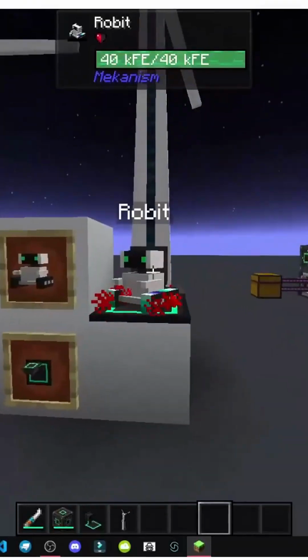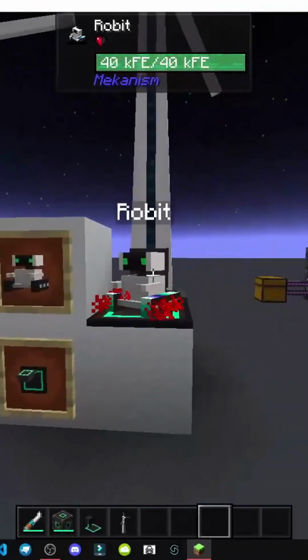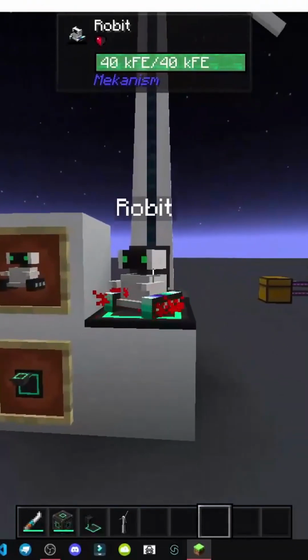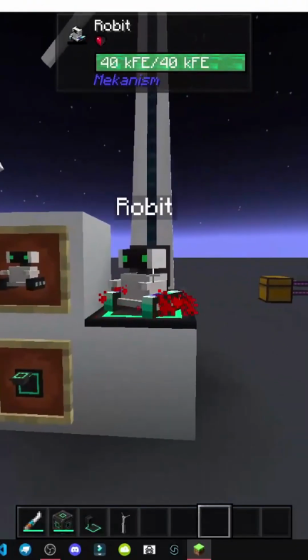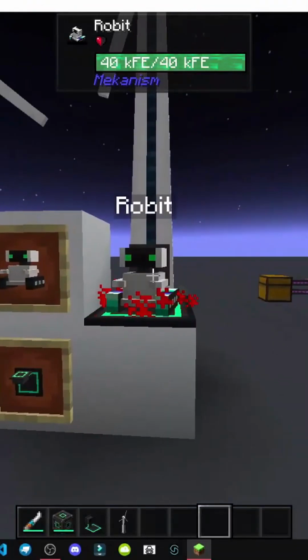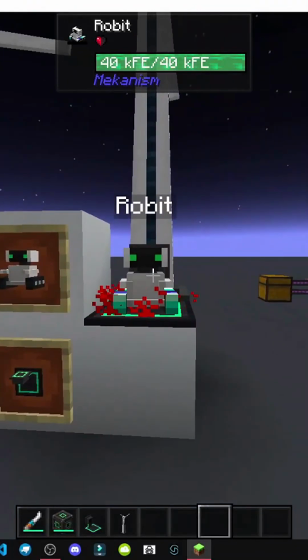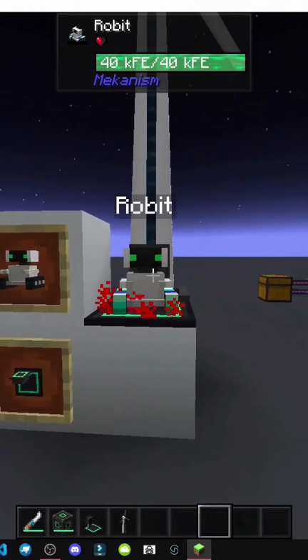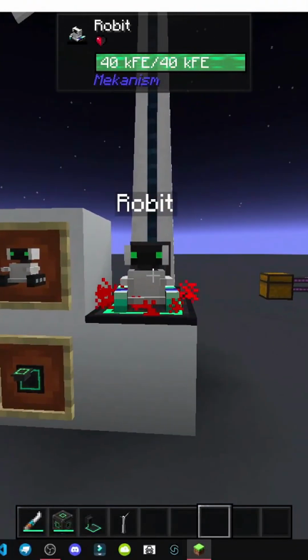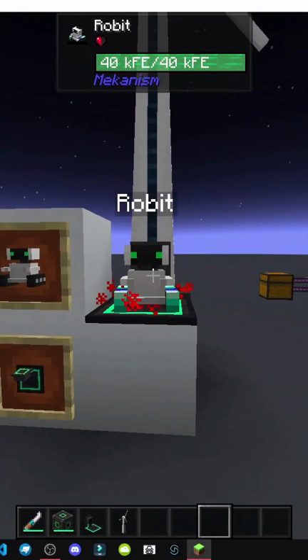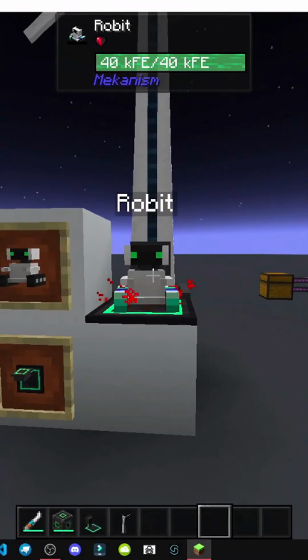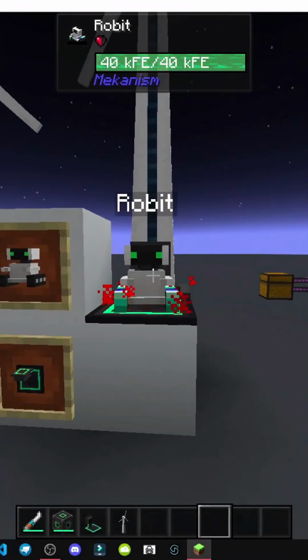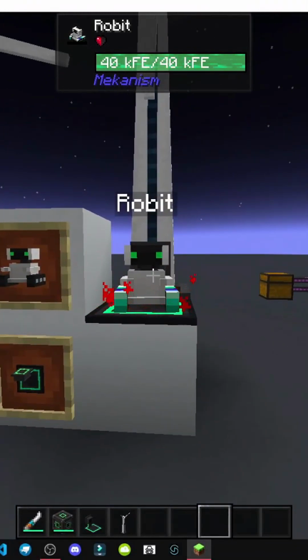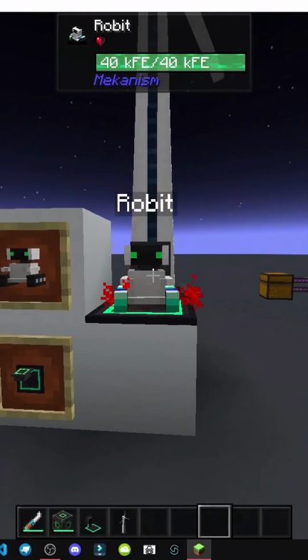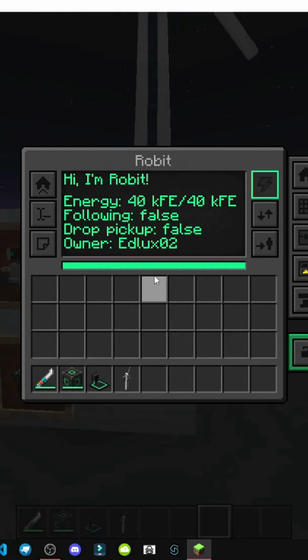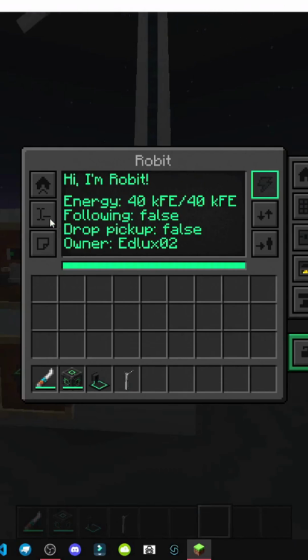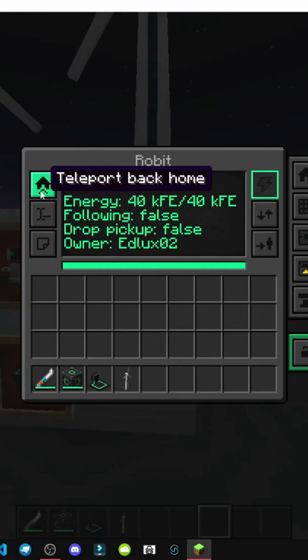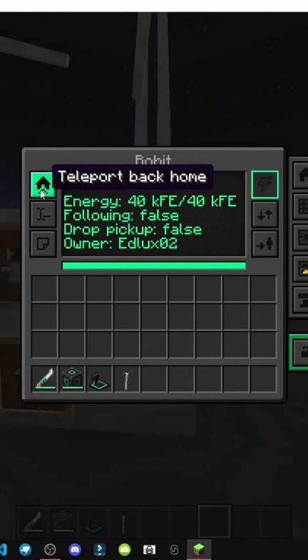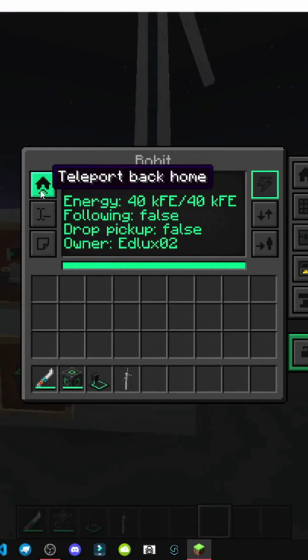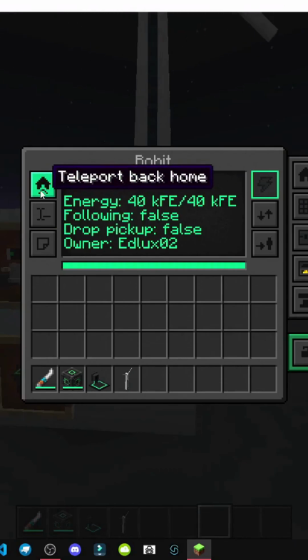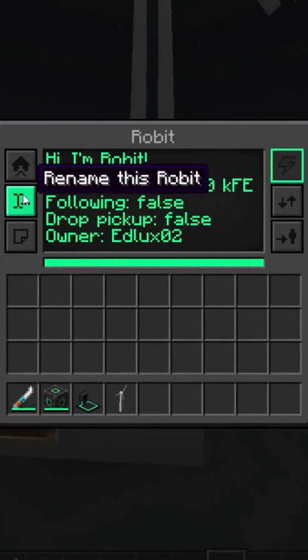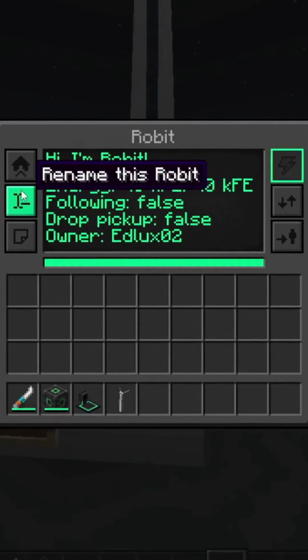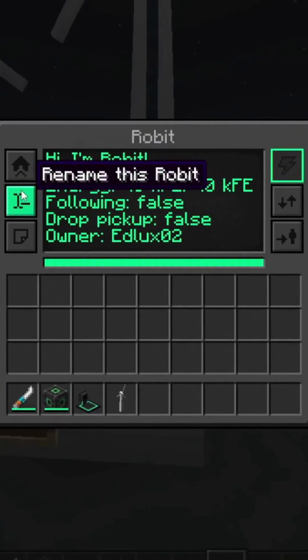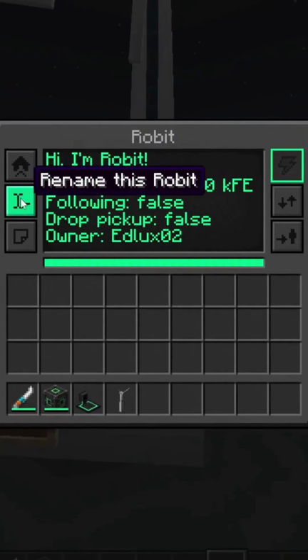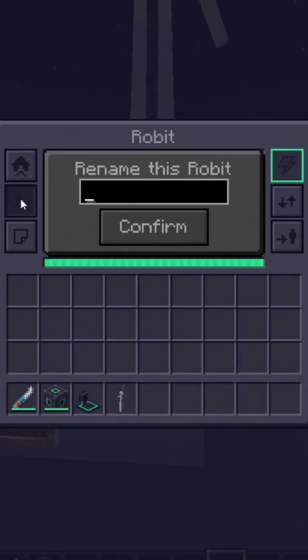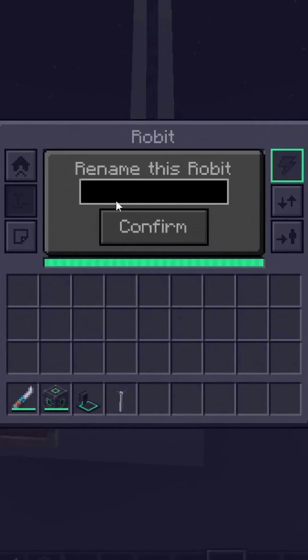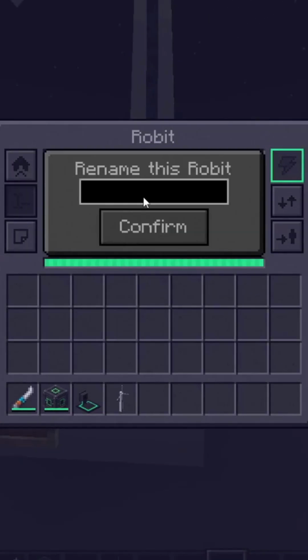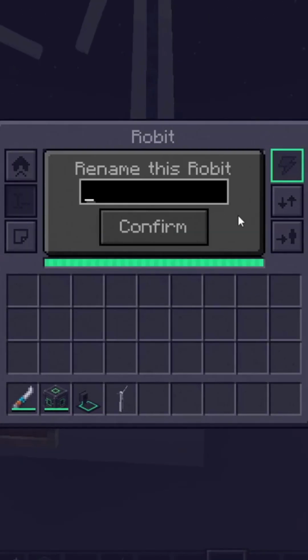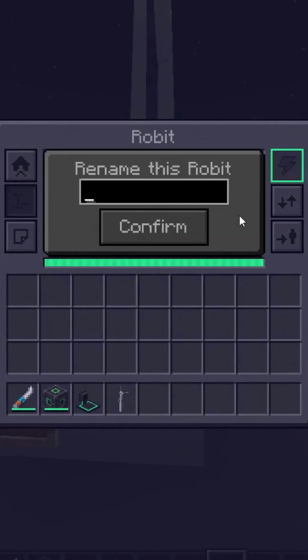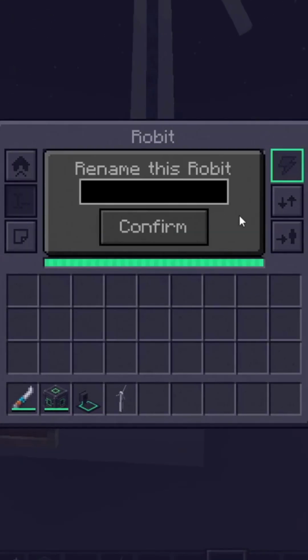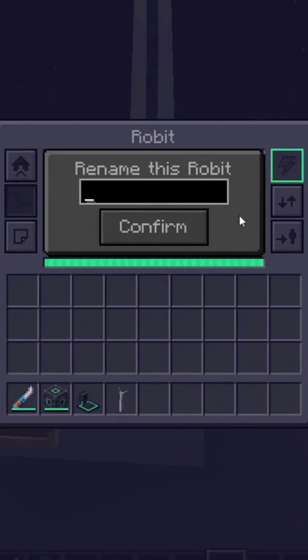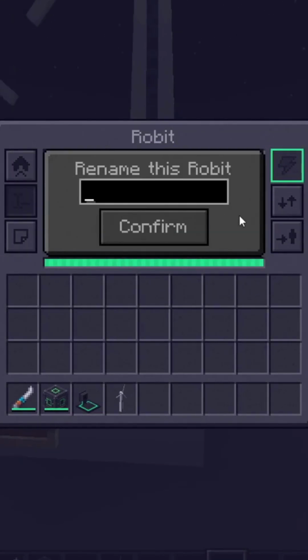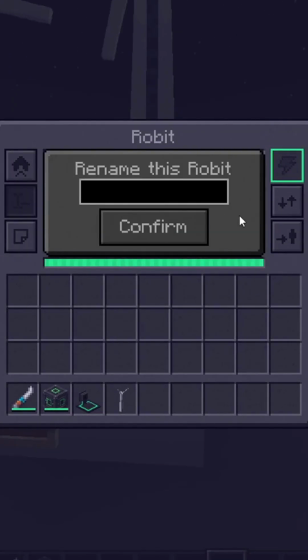What's it for? Well, to charge Robert, of course. So who is Robert? Robert's a little critter we can upgrade.